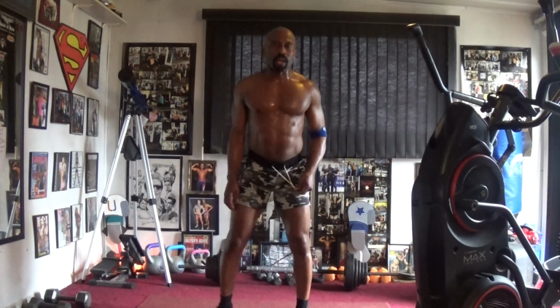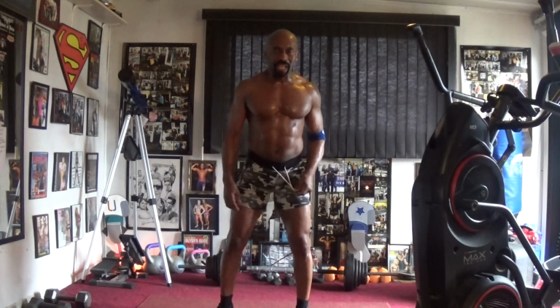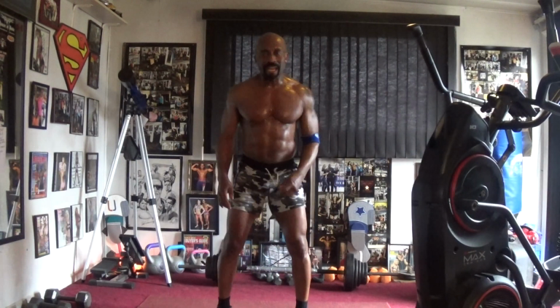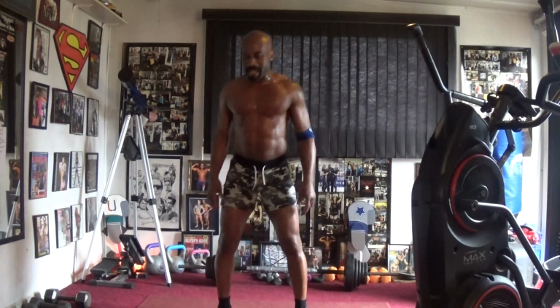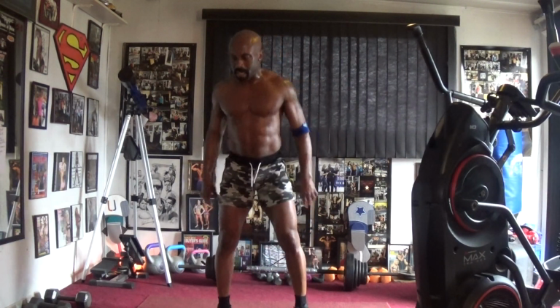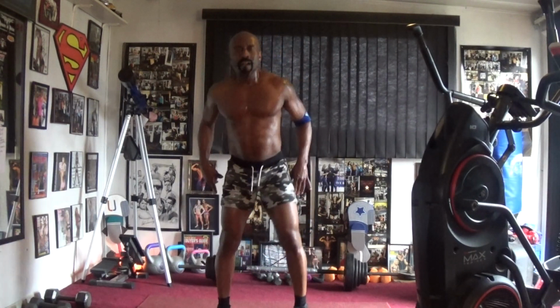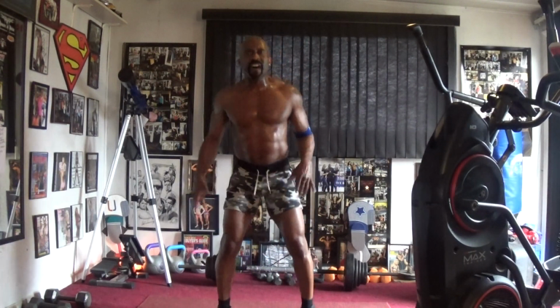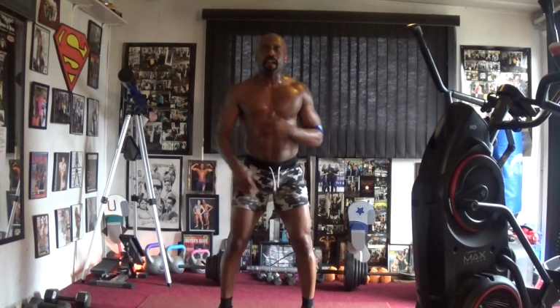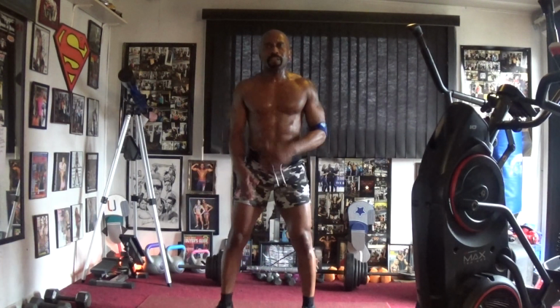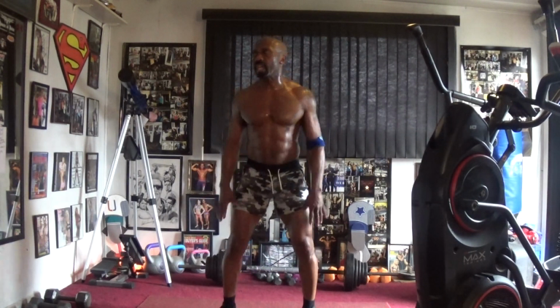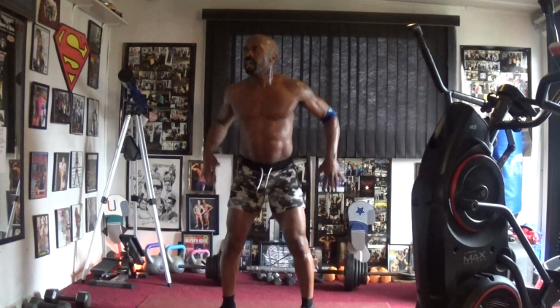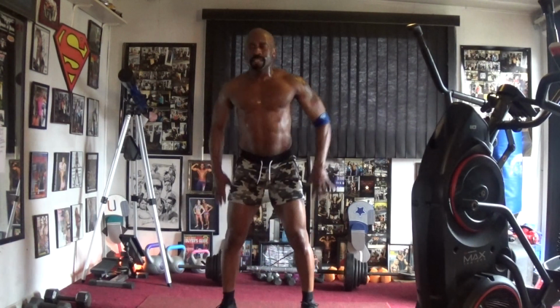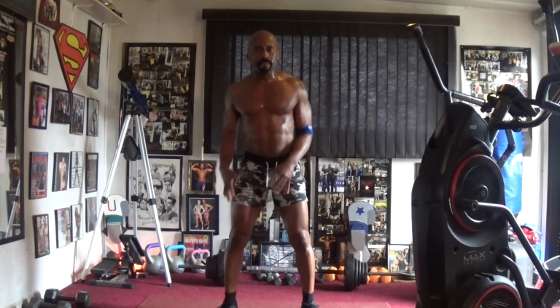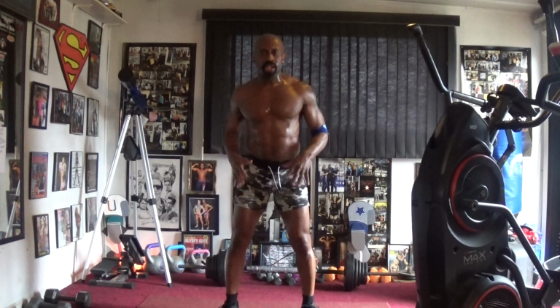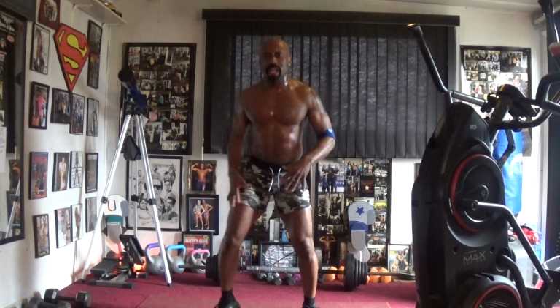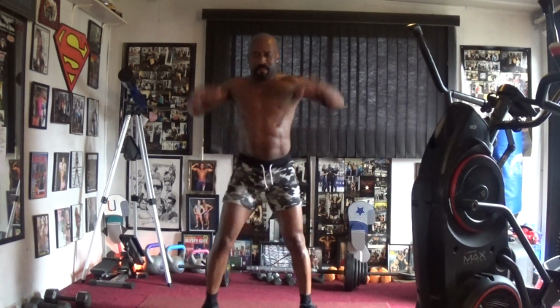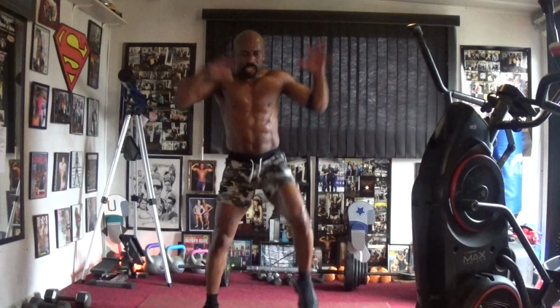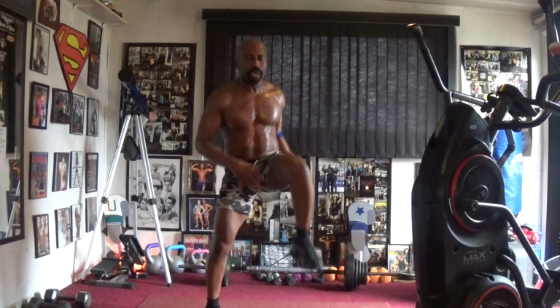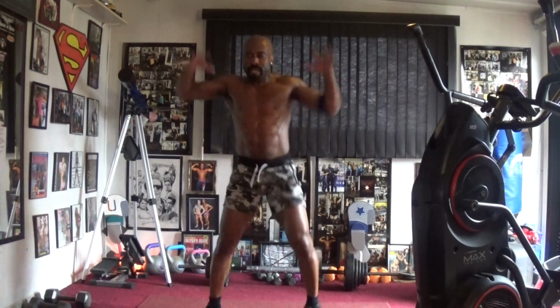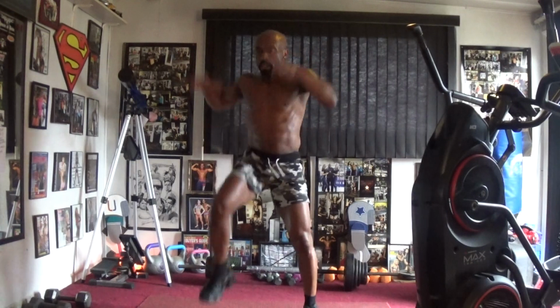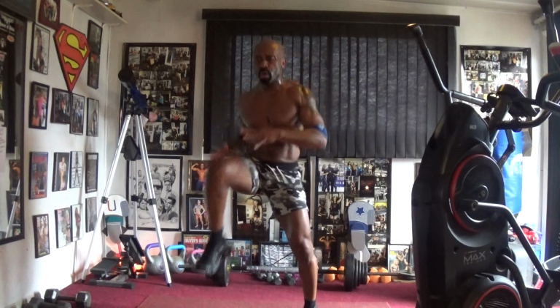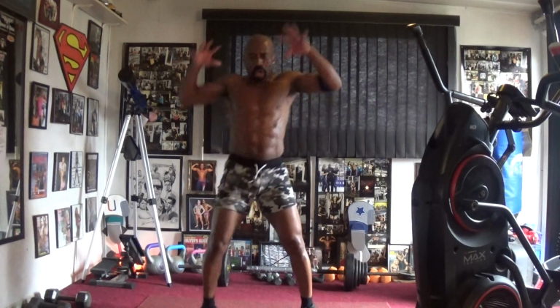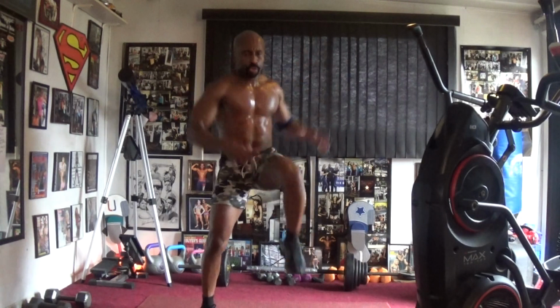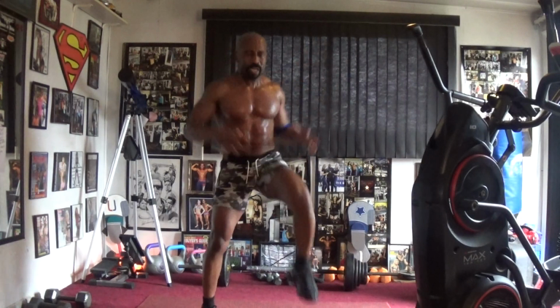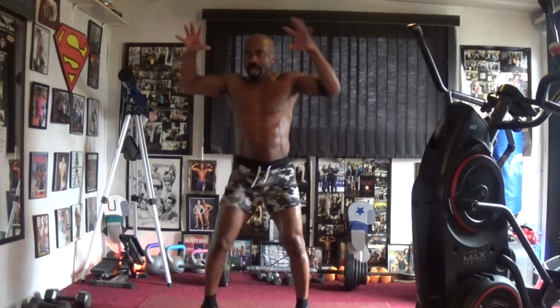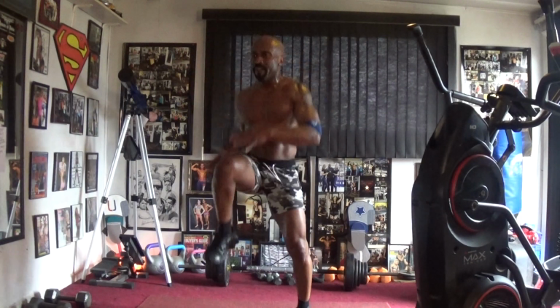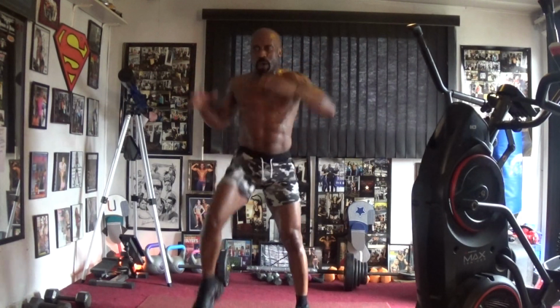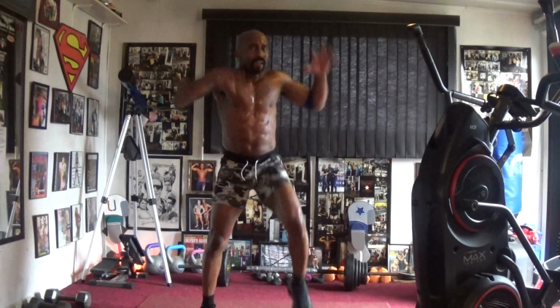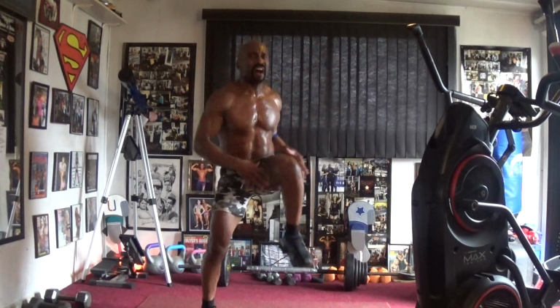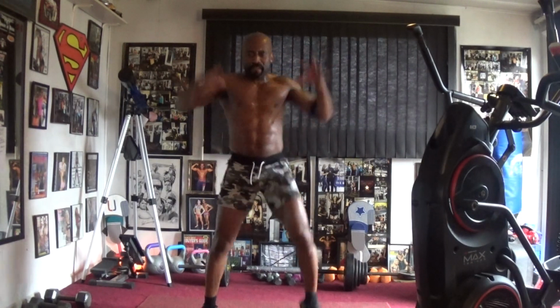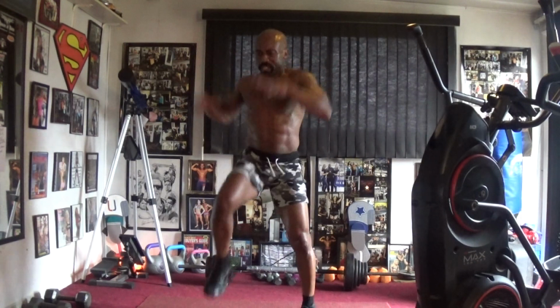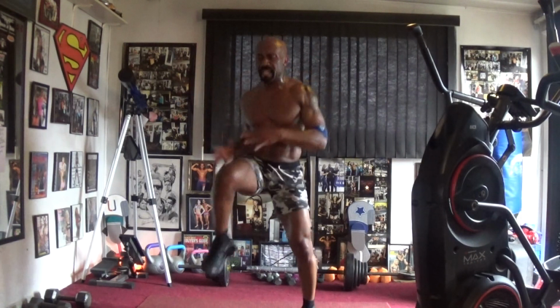Marching out — eight, five, six, seven, march at eight. March at one, two, three, four, five, six.